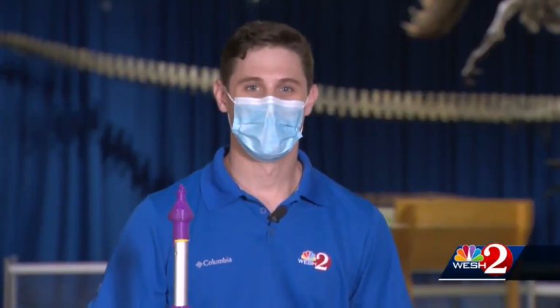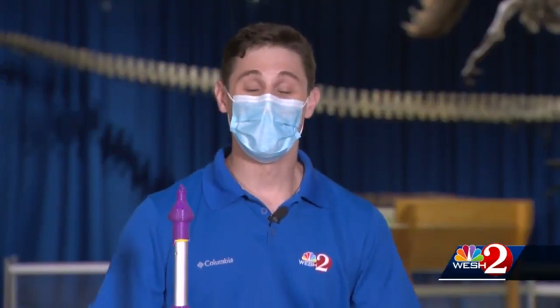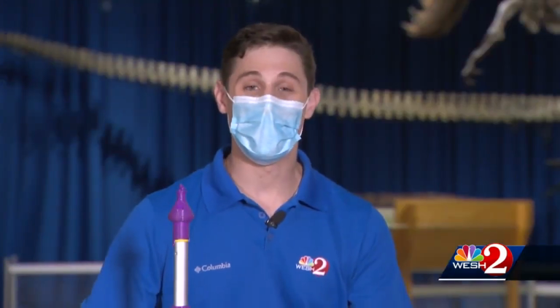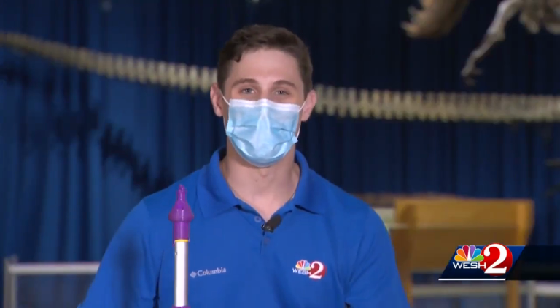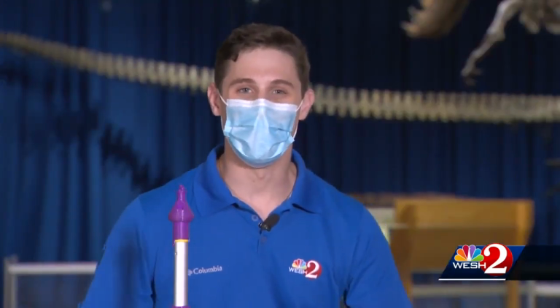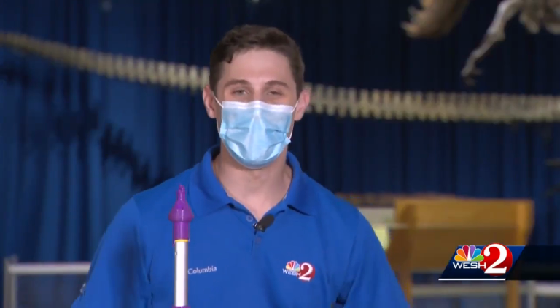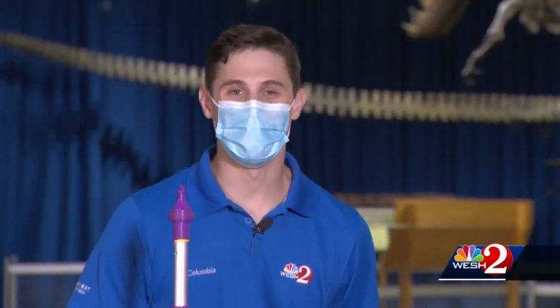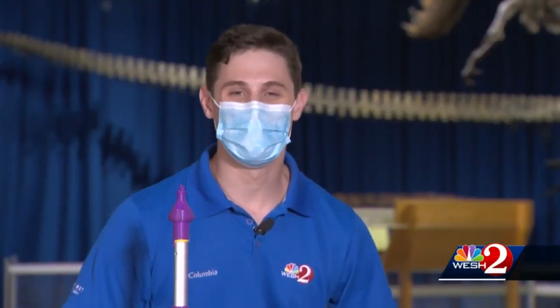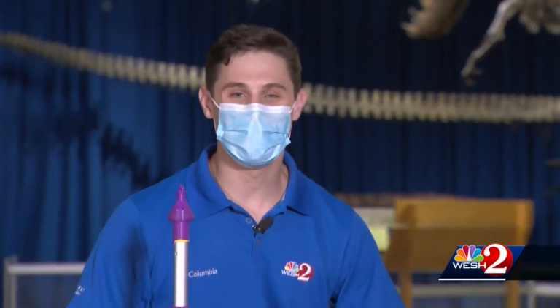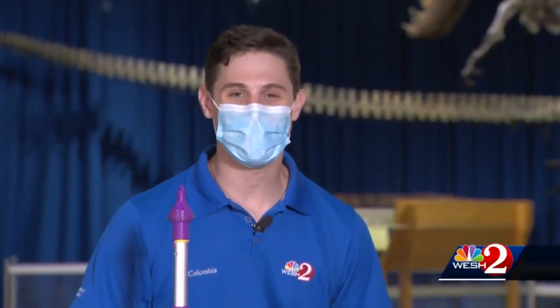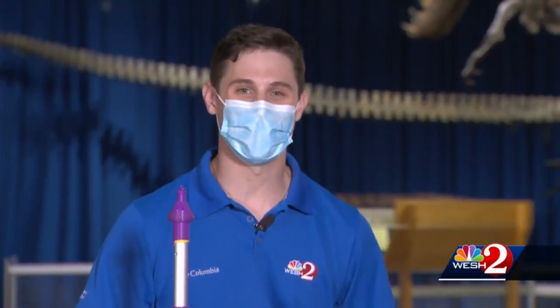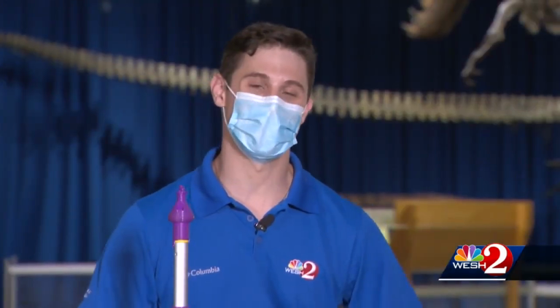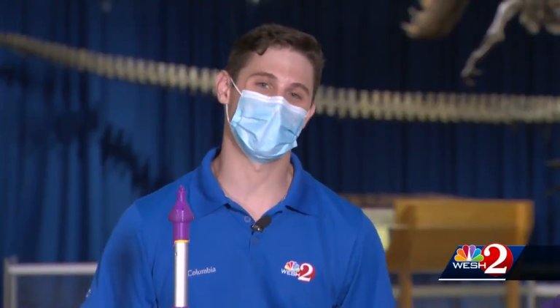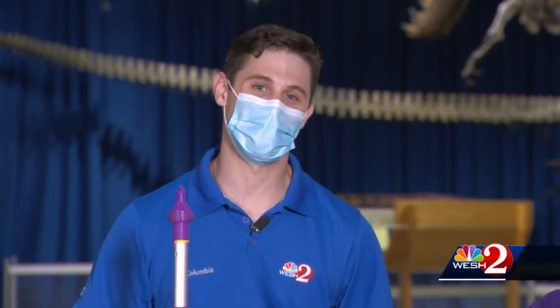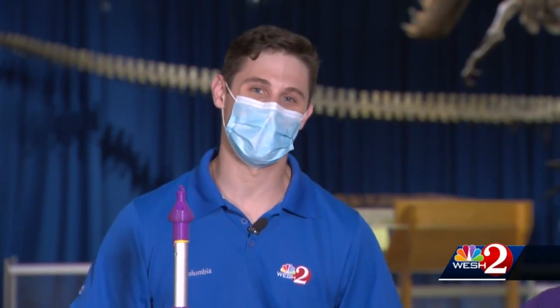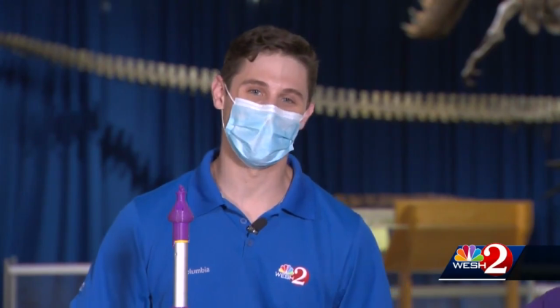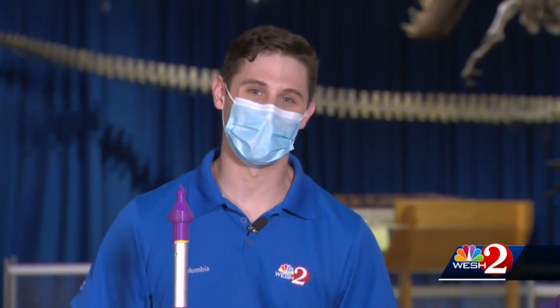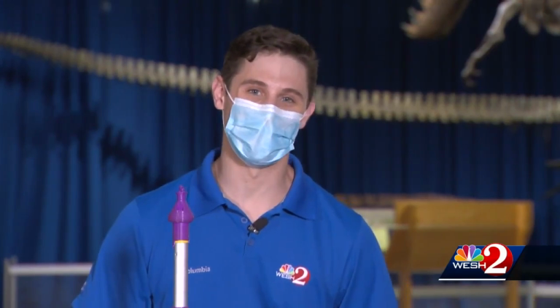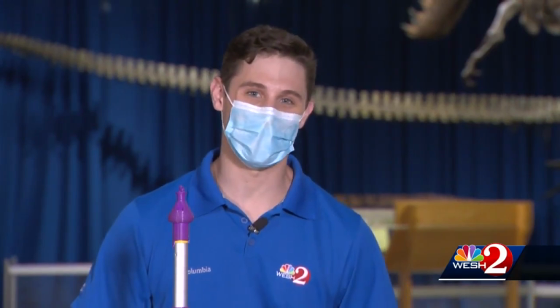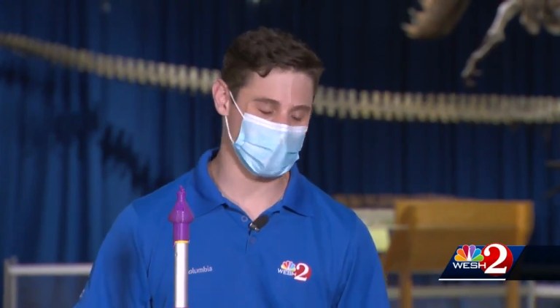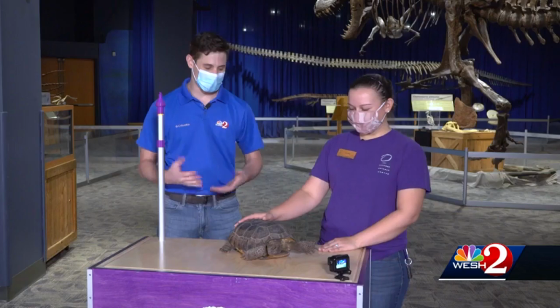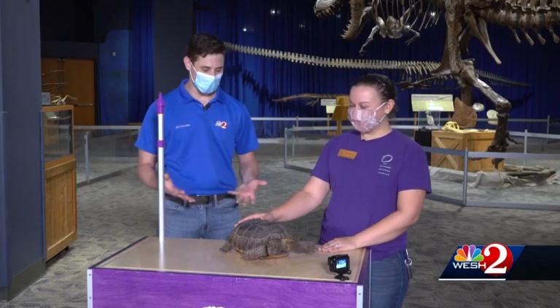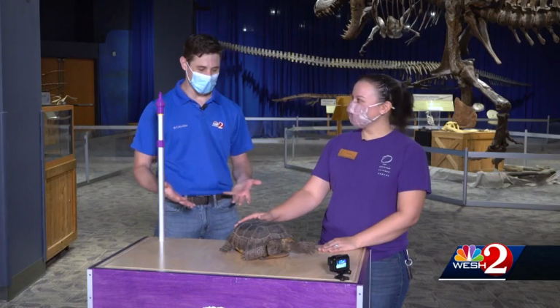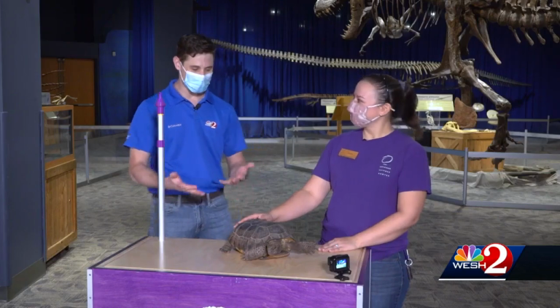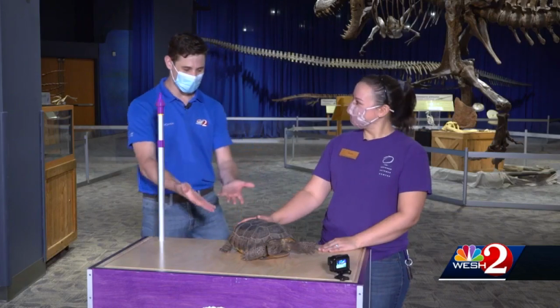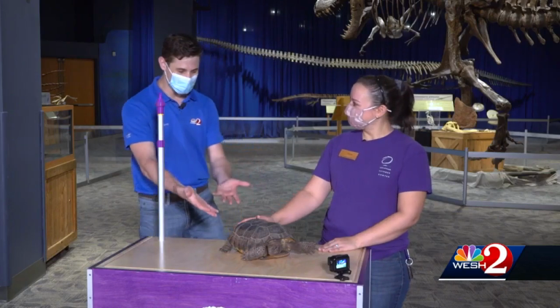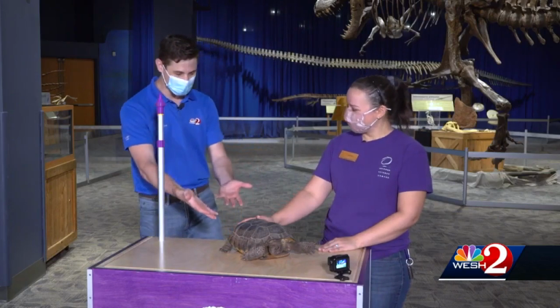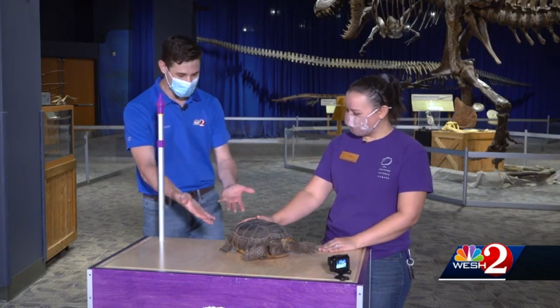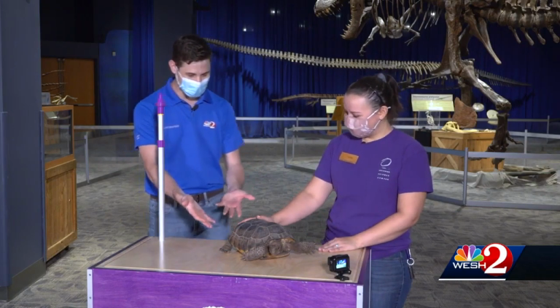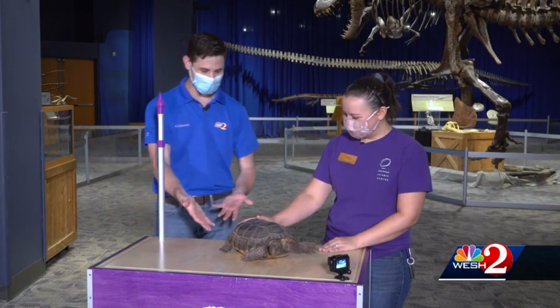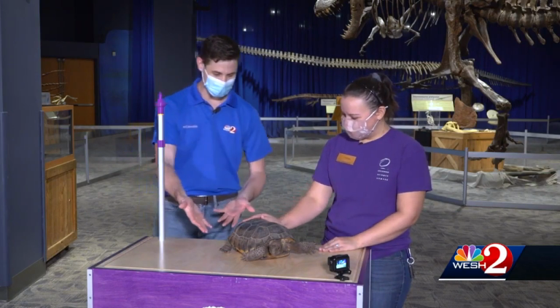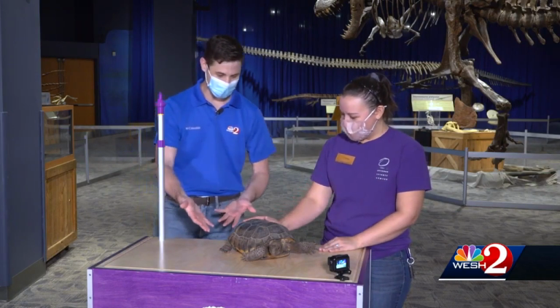Hello everyone and welcome to The Science of It. I'm here in the Orlando Science Center with Tori. And Tori, who's our friend we have here today?